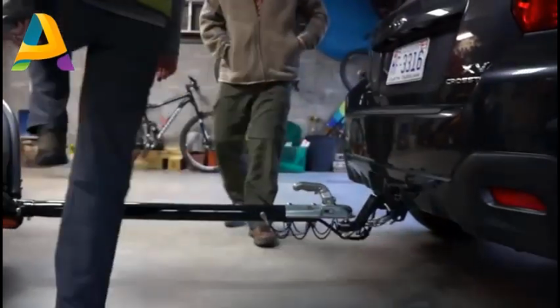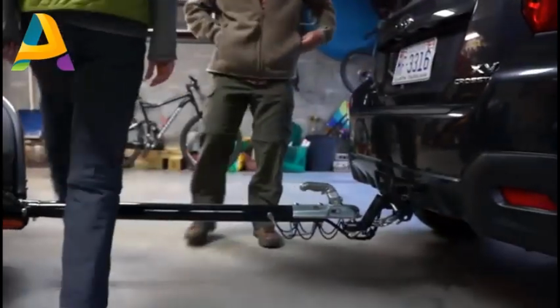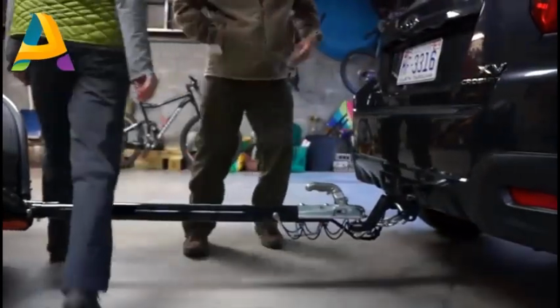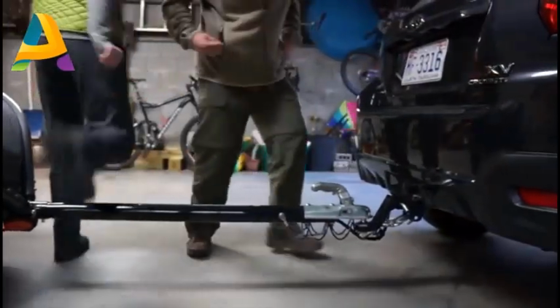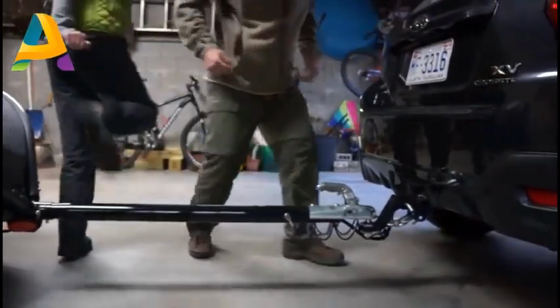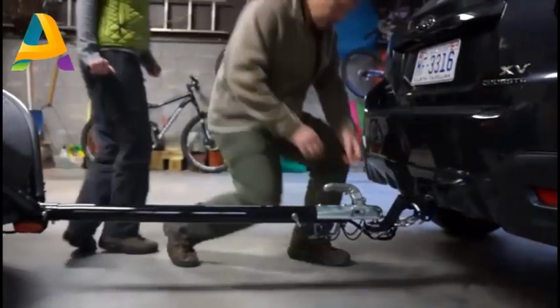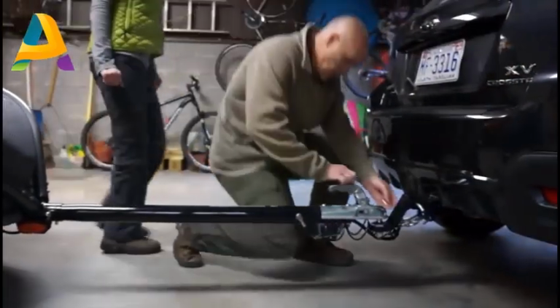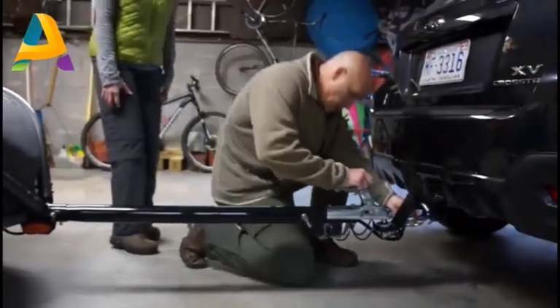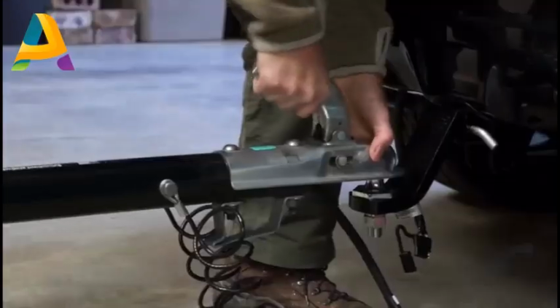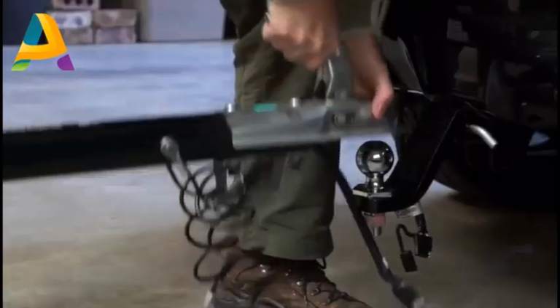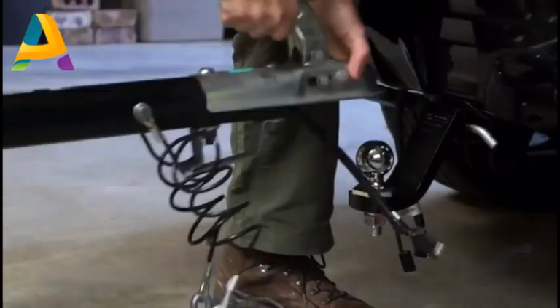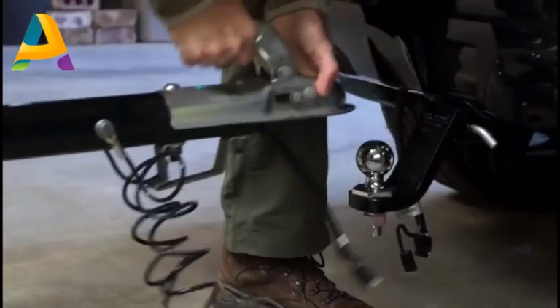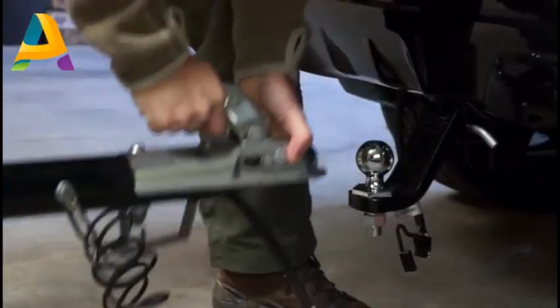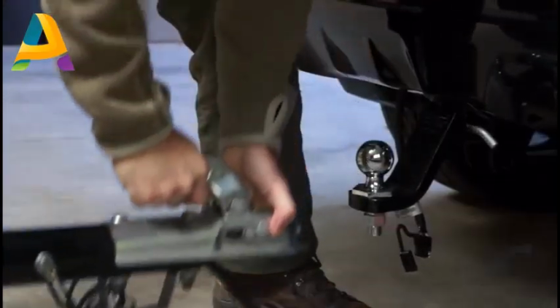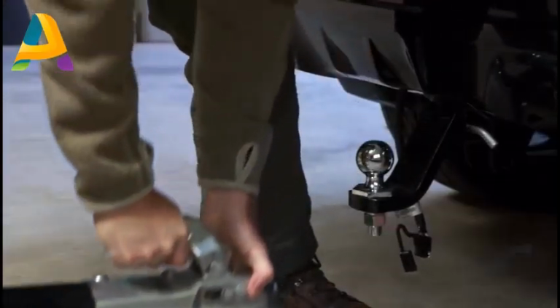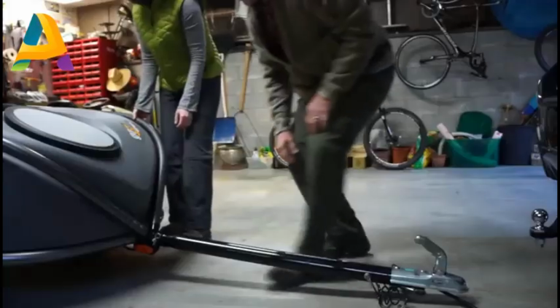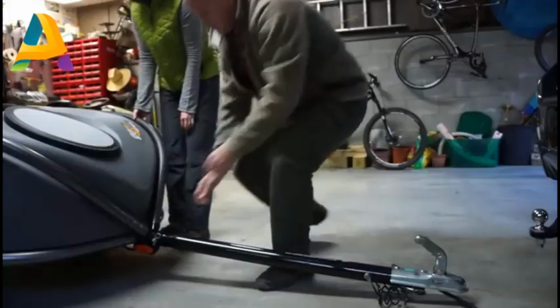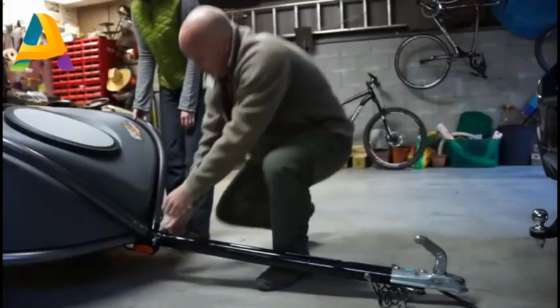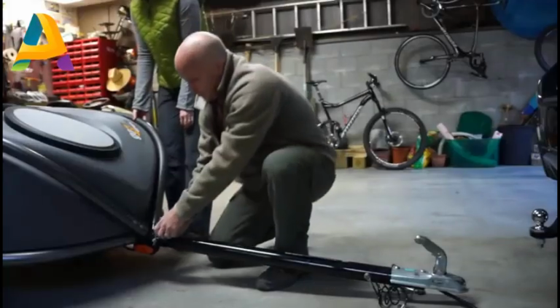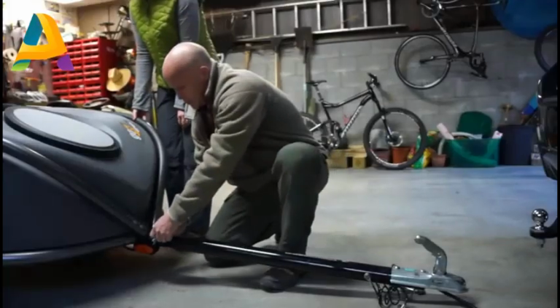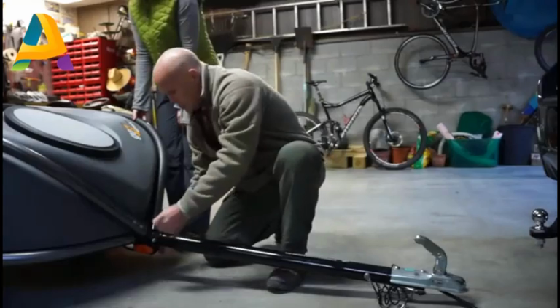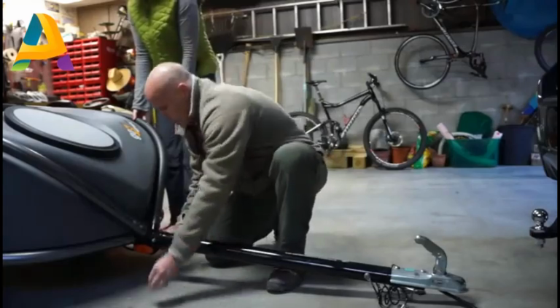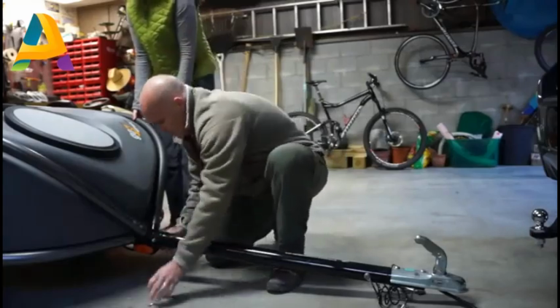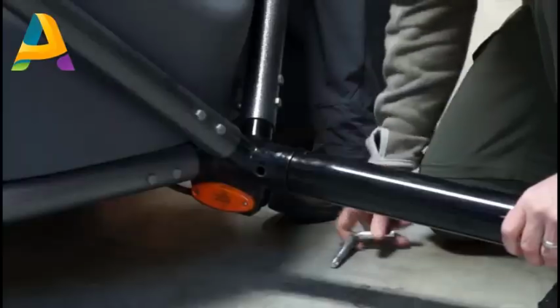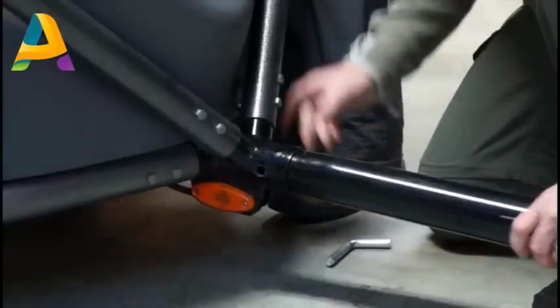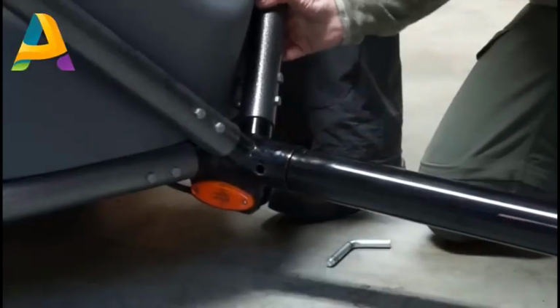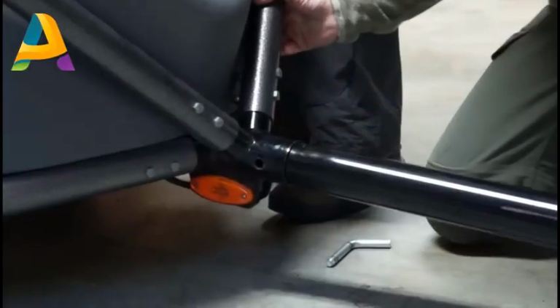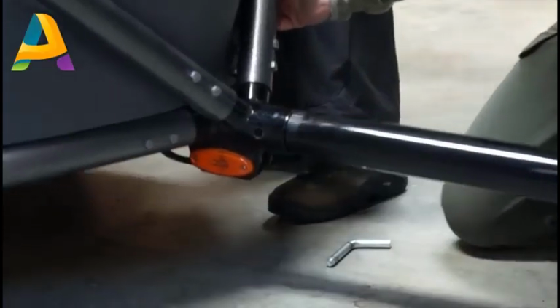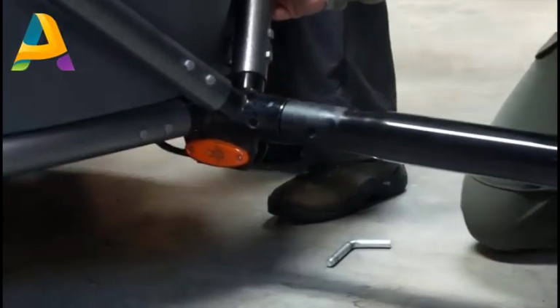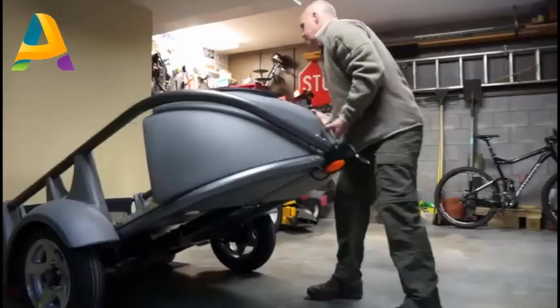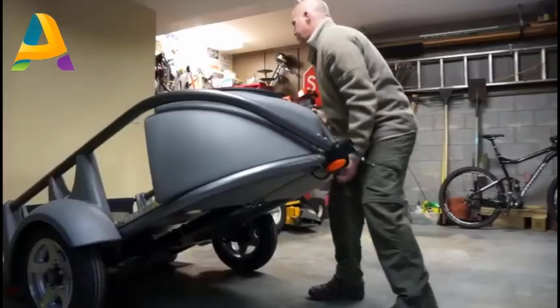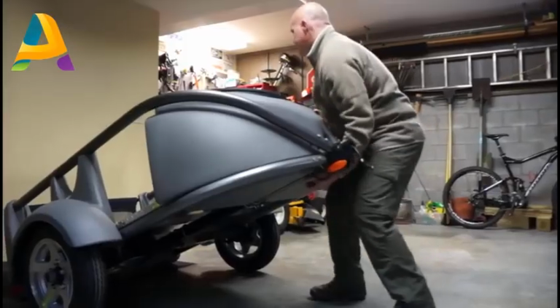The GoEasy is a lightweight trailer. It only weighs 280 pounds. It has the capacity to haul another 320 pounds on top of that.